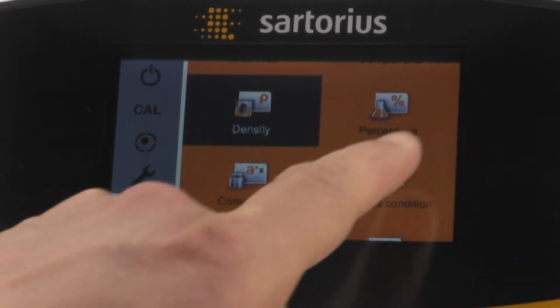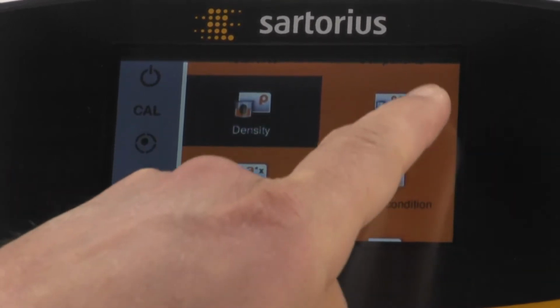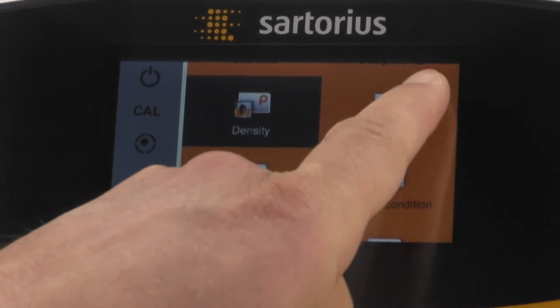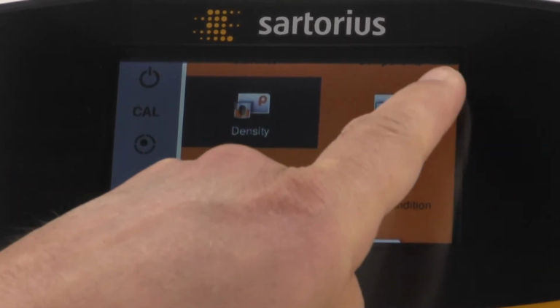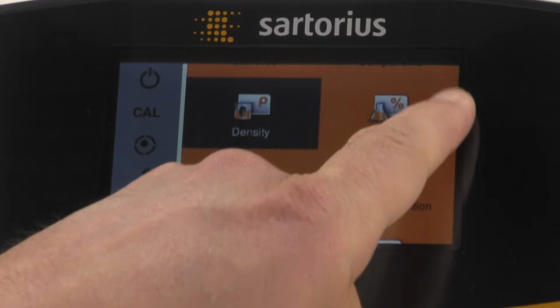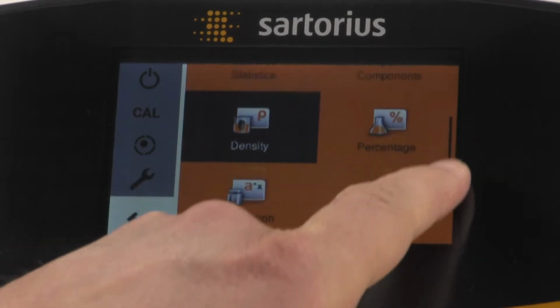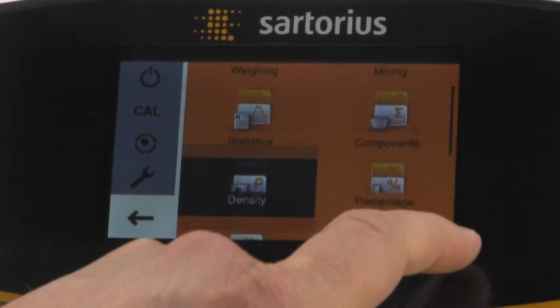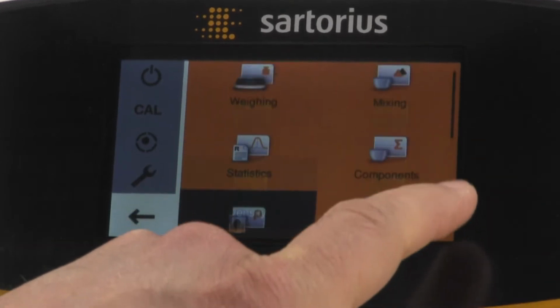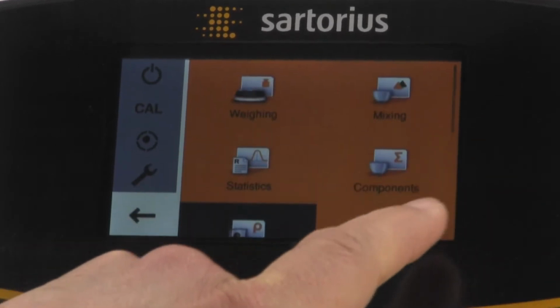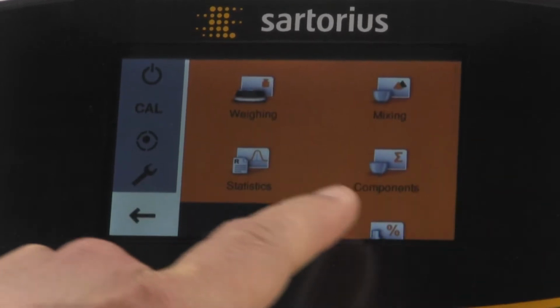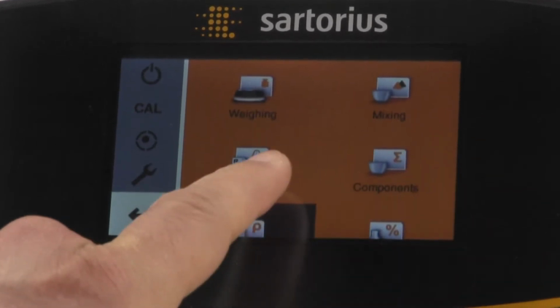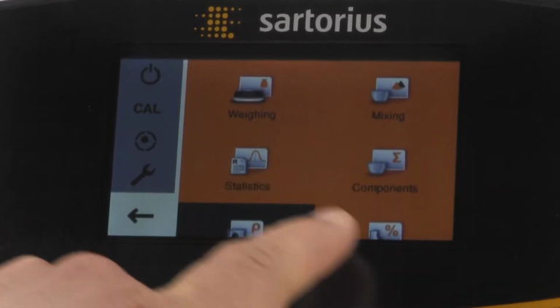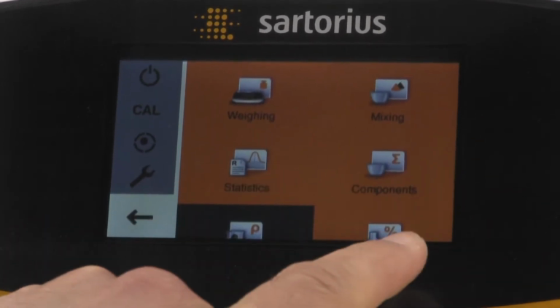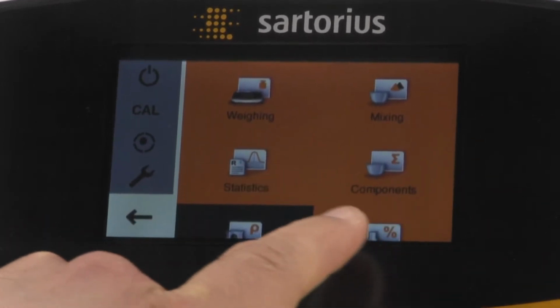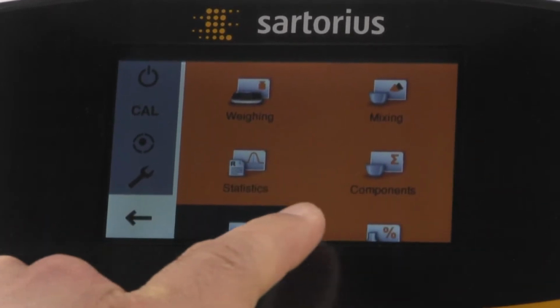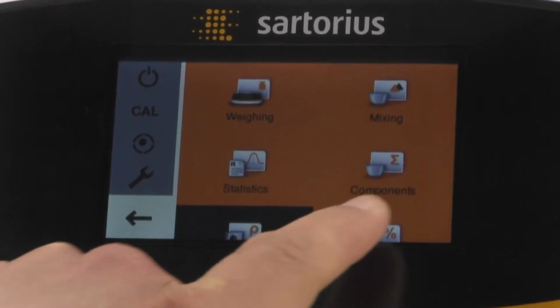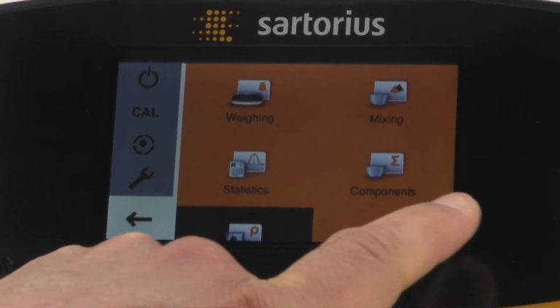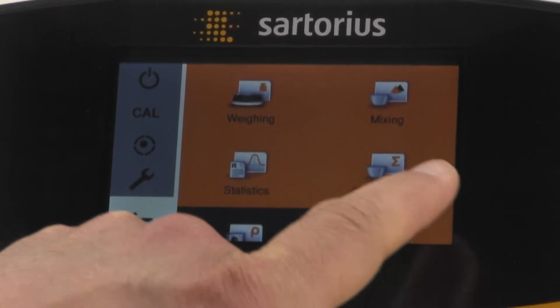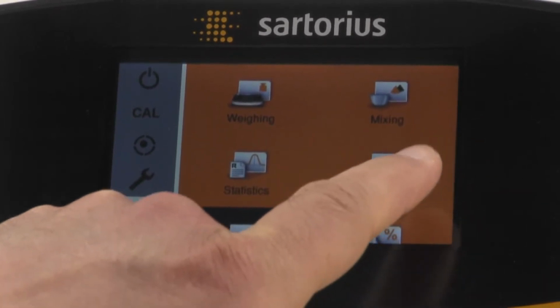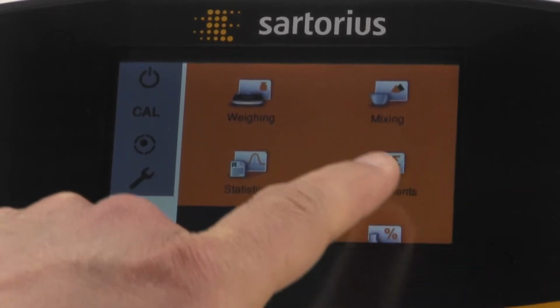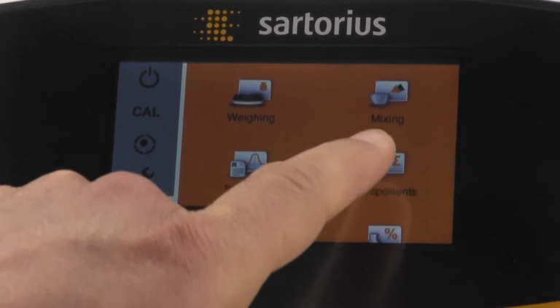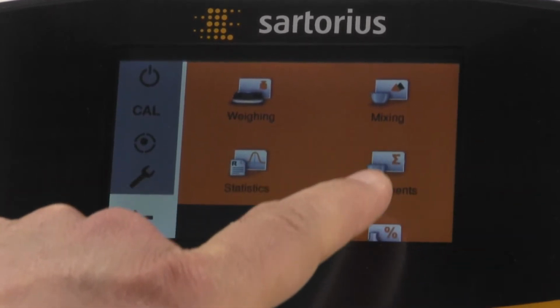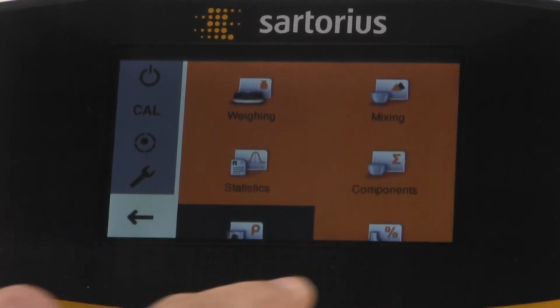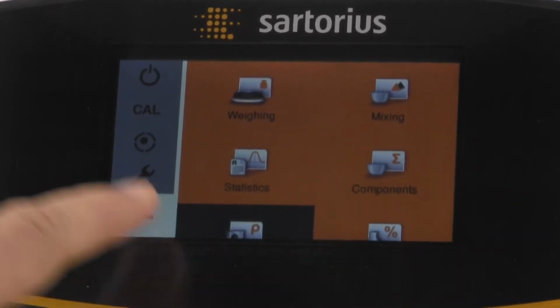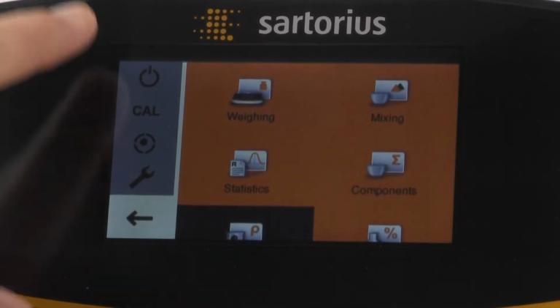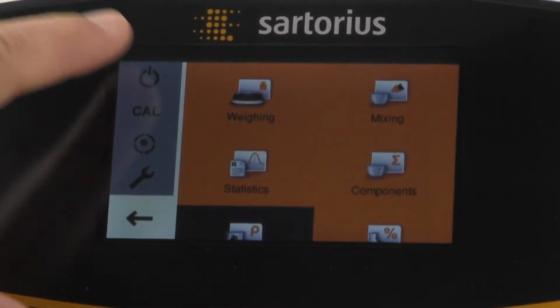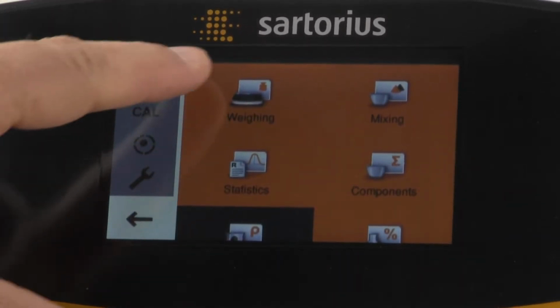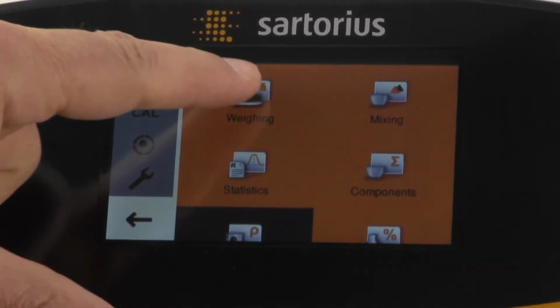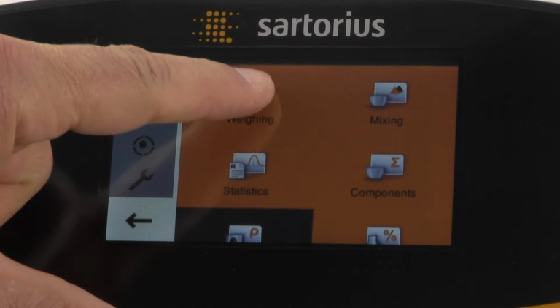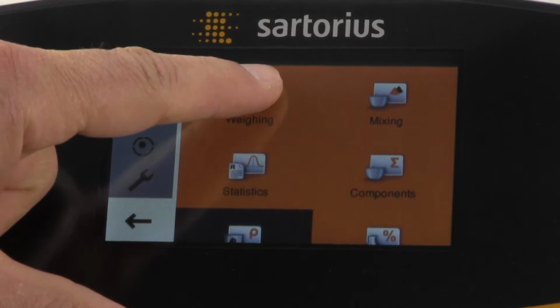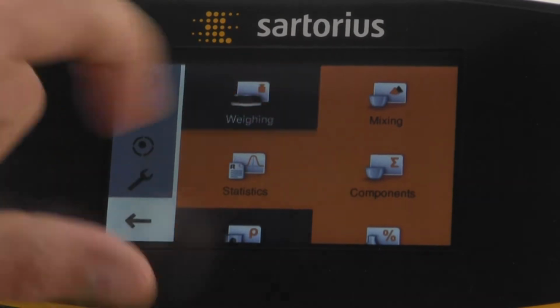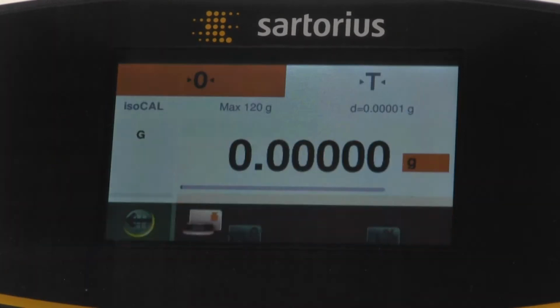The available weigh-in applications include density, percent weighing, statistics, components, and MITSIN. We're going to select Weighing.